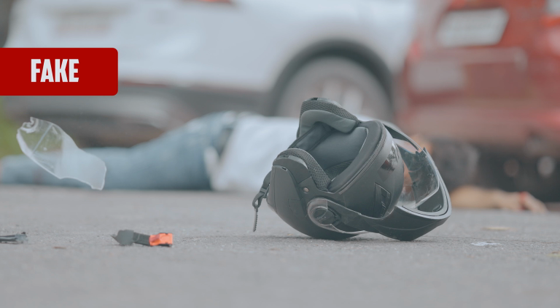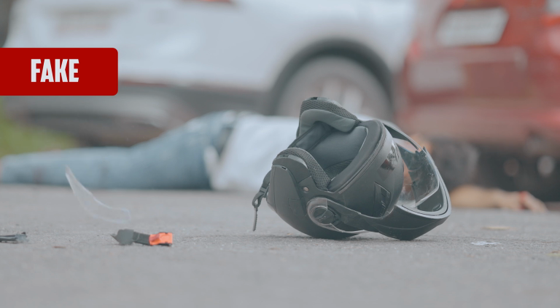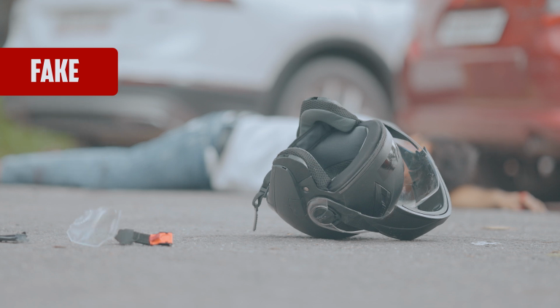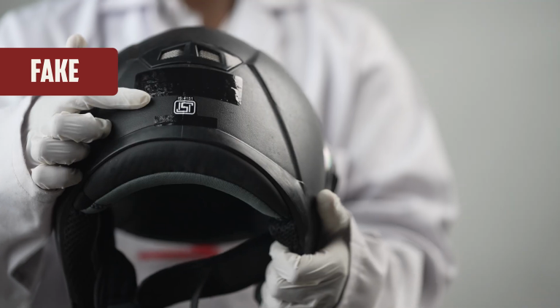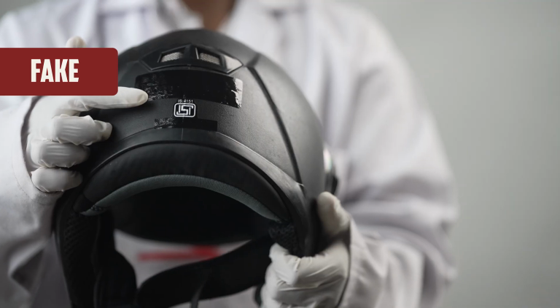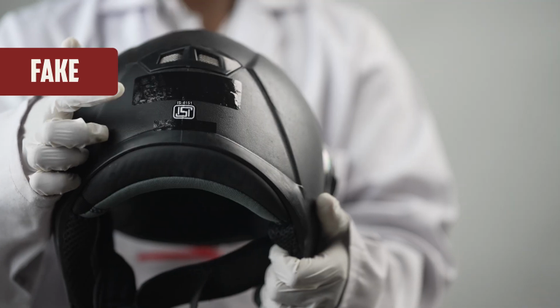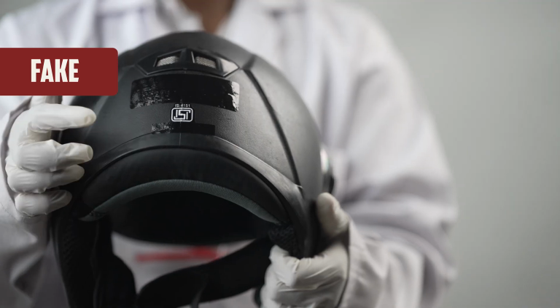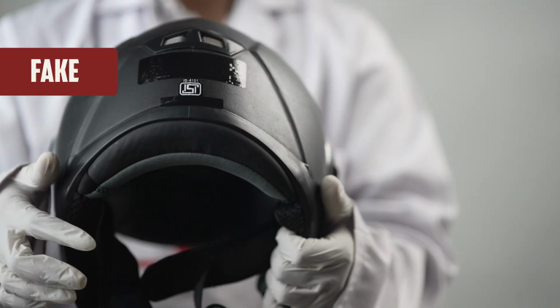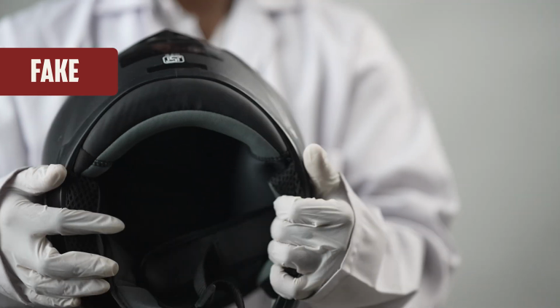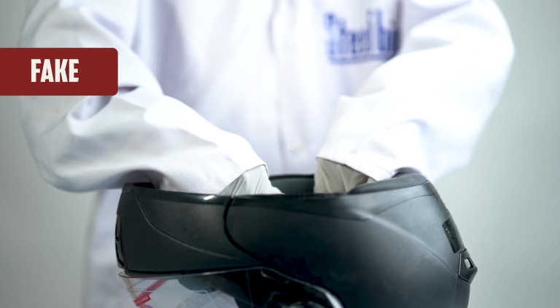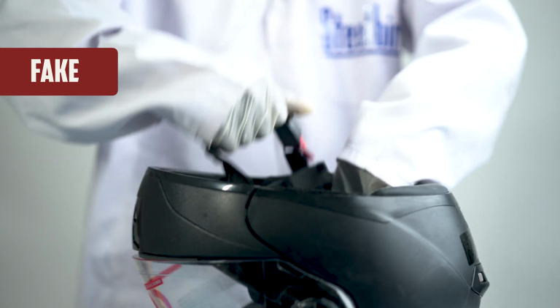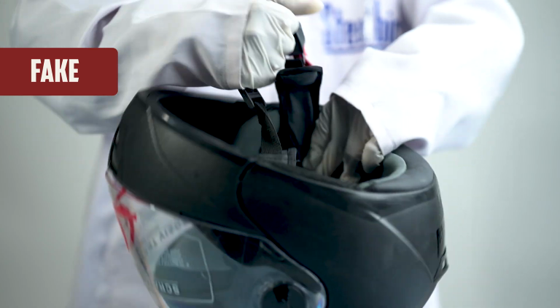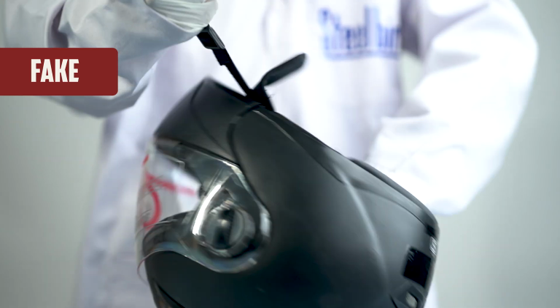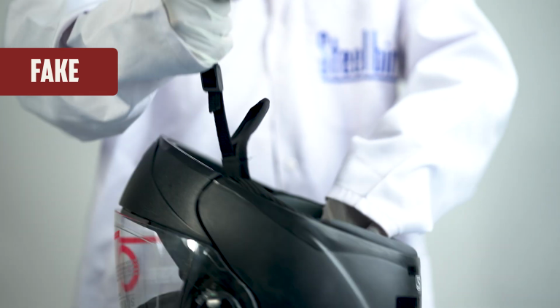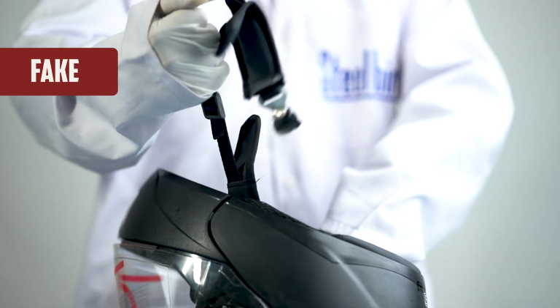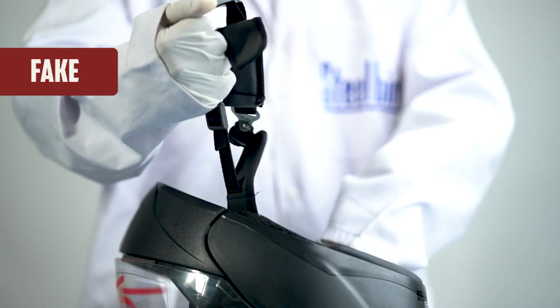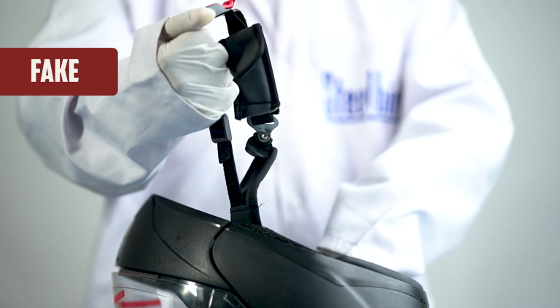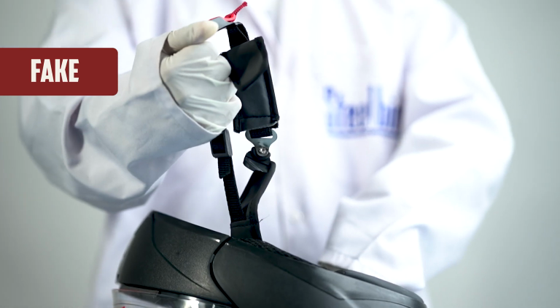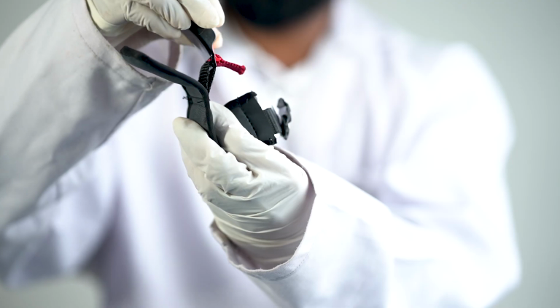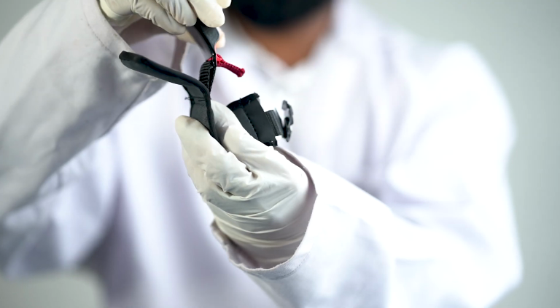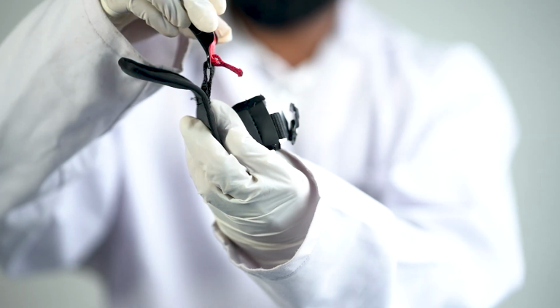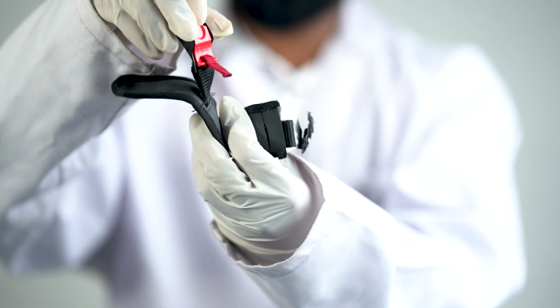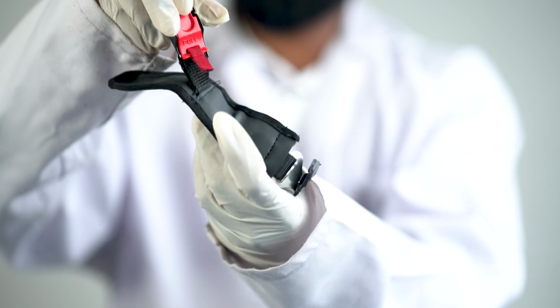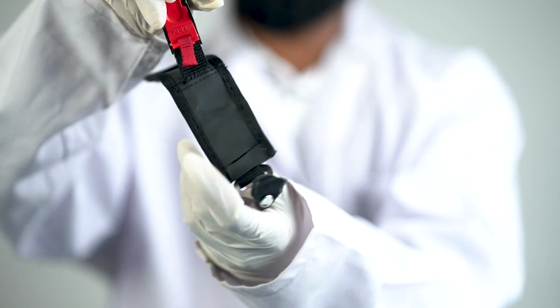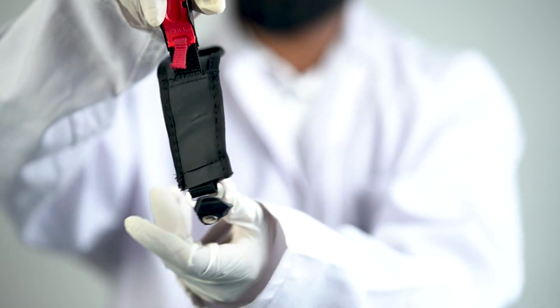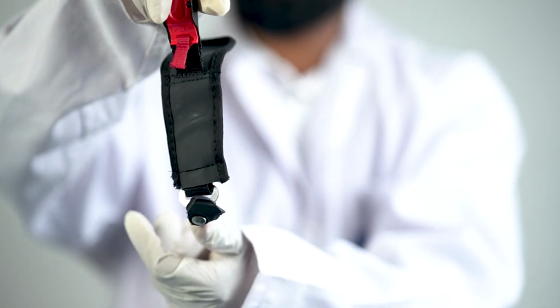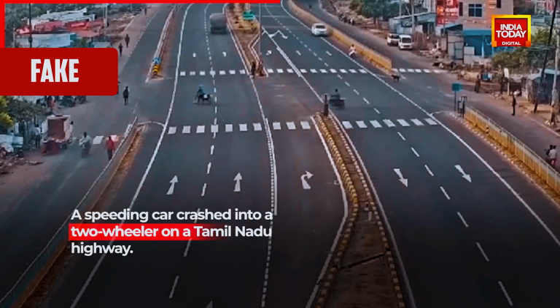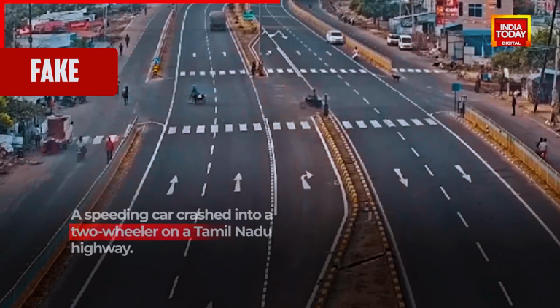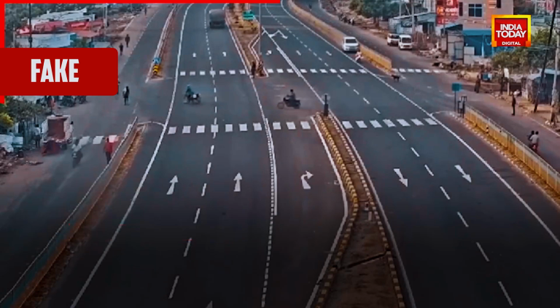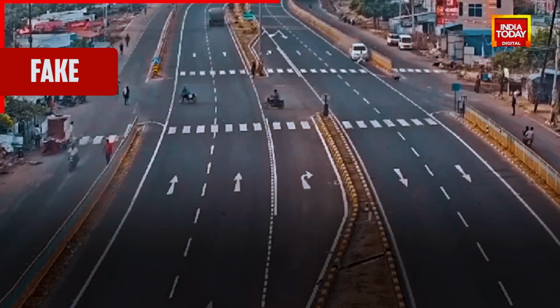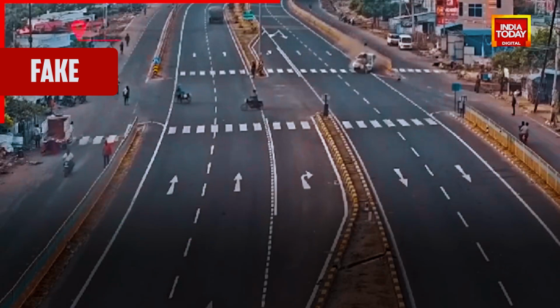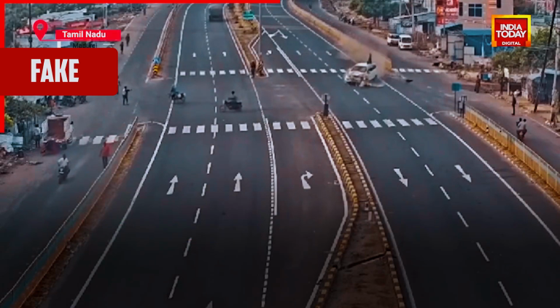How can a buckle come off so easily? Are these life-saving buckles, or life-taking buckles? They spoil my good name!